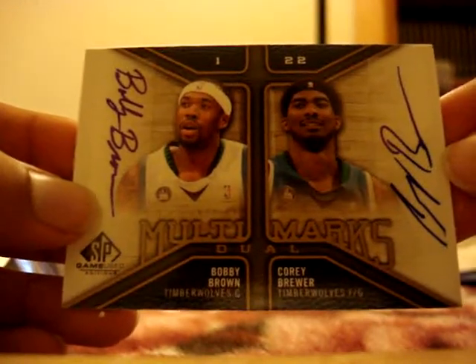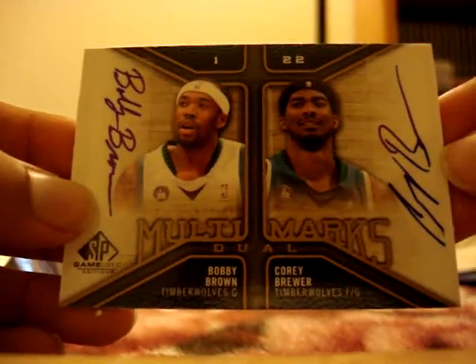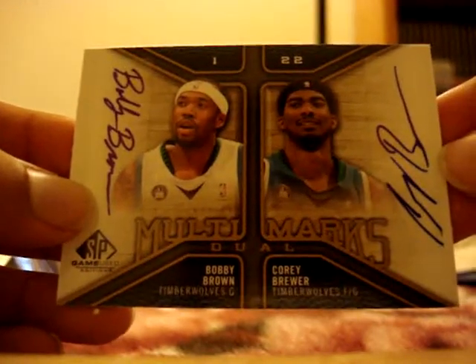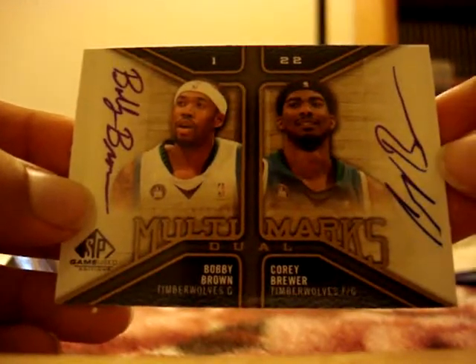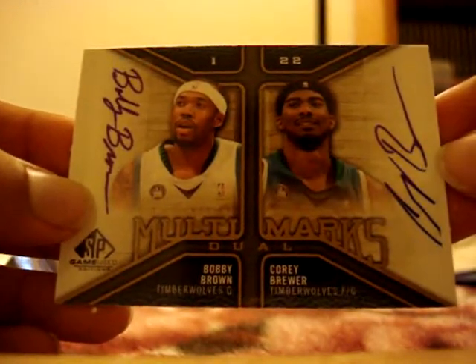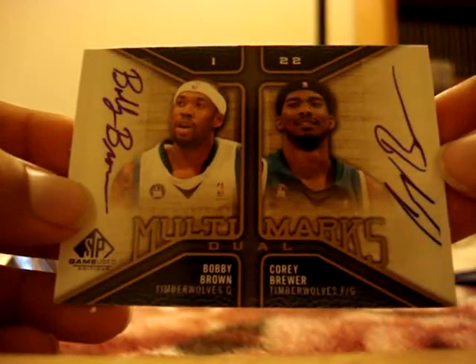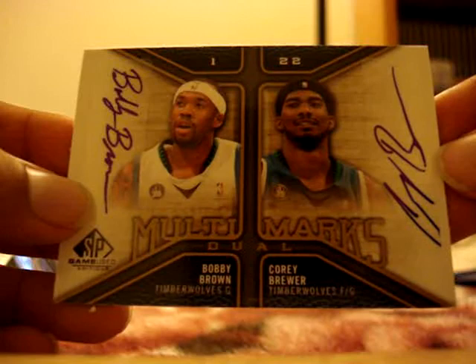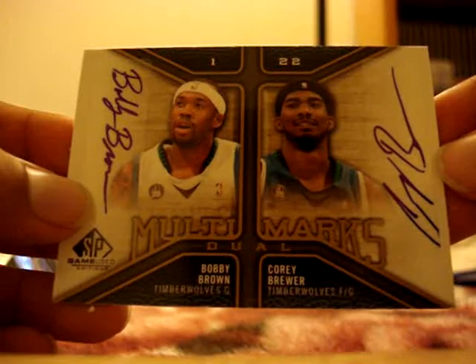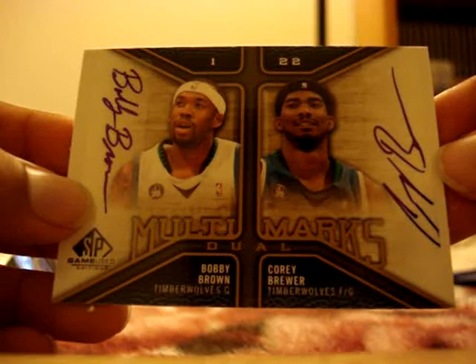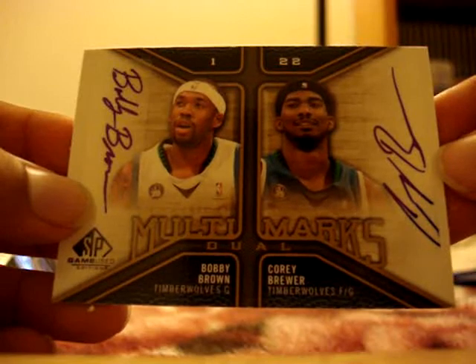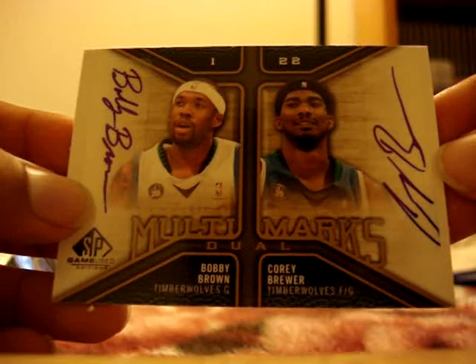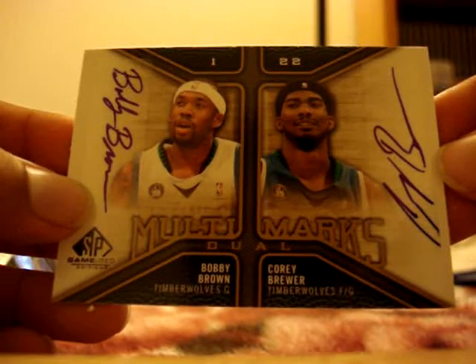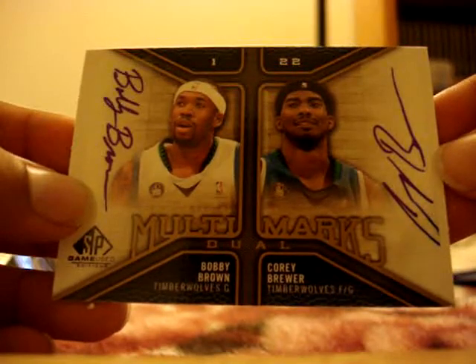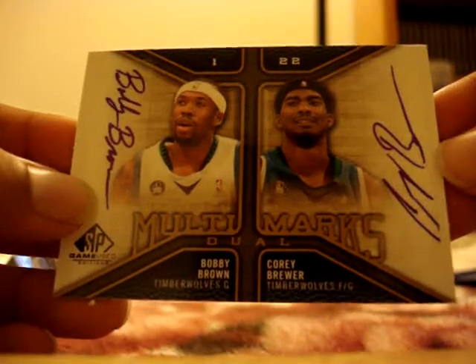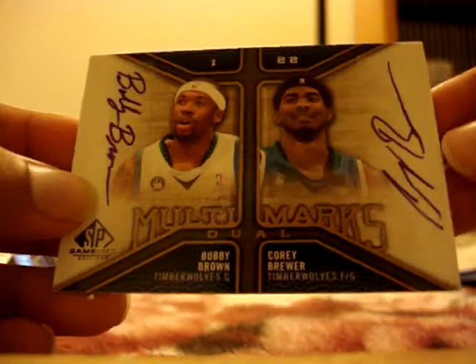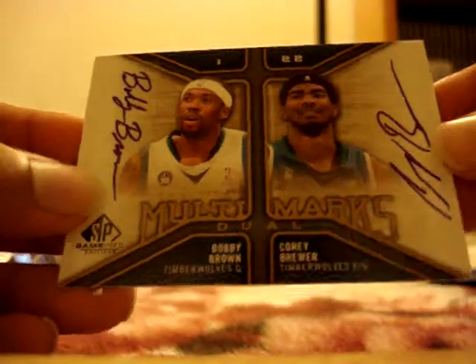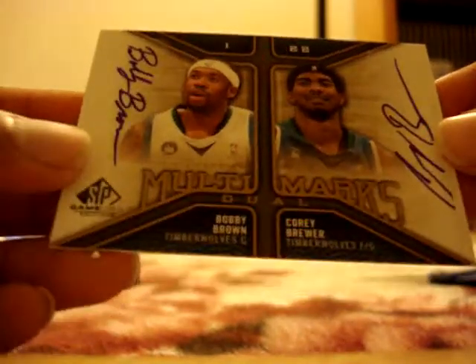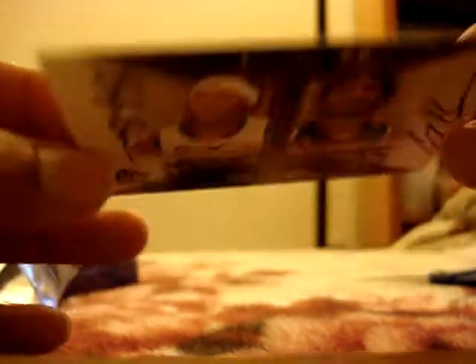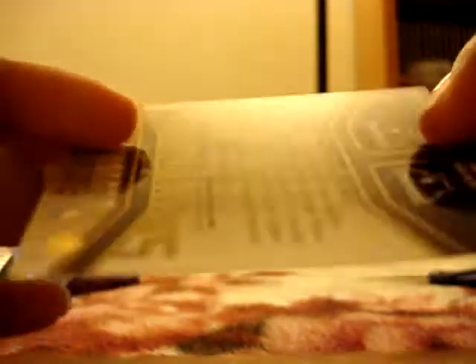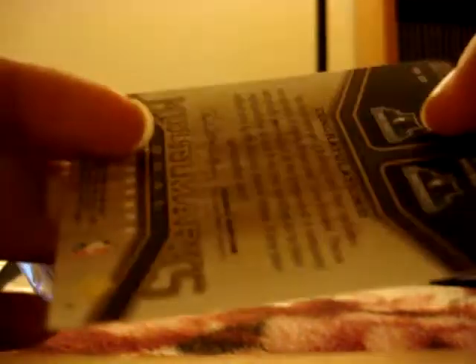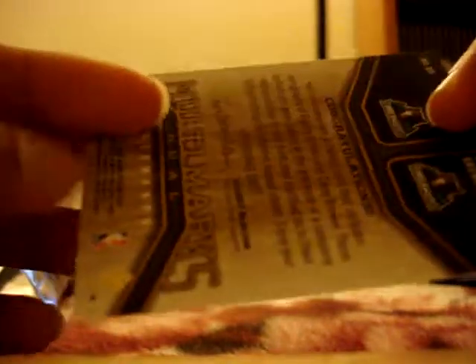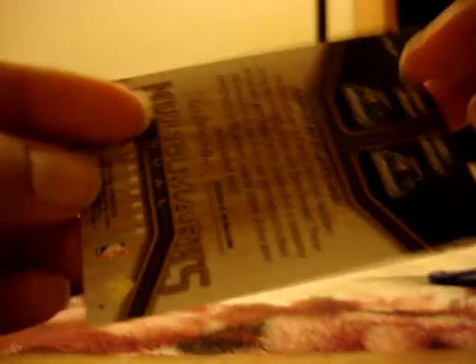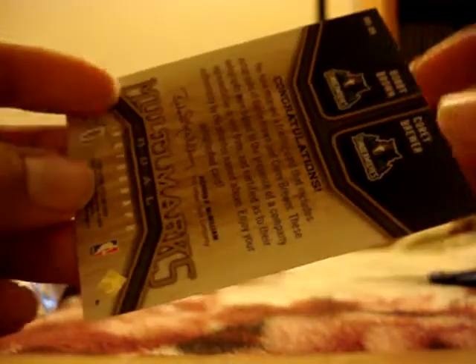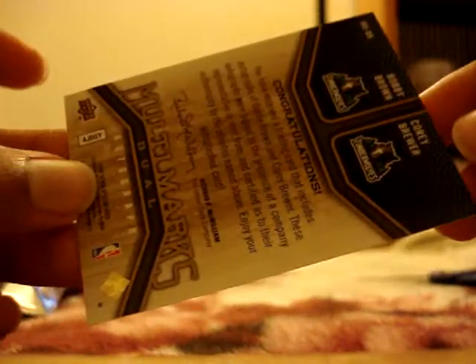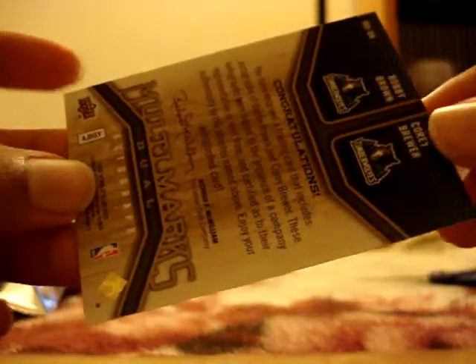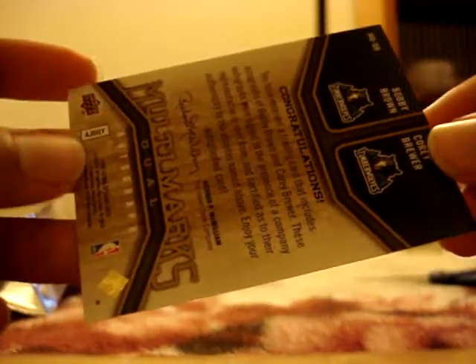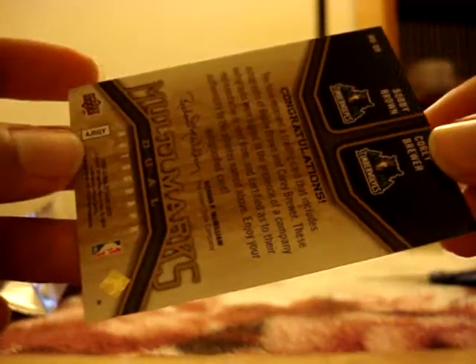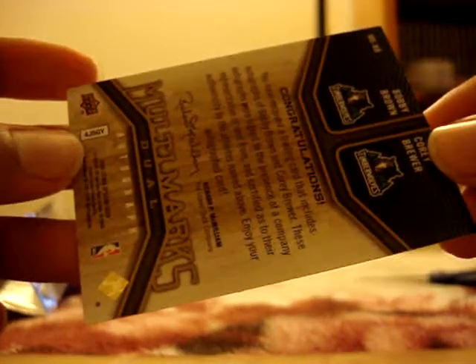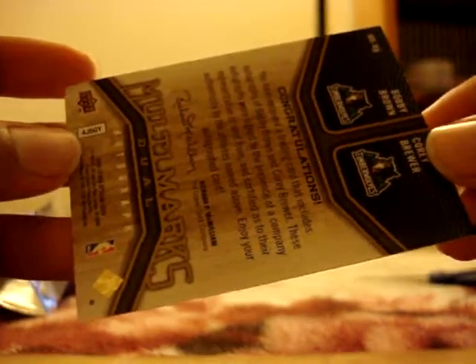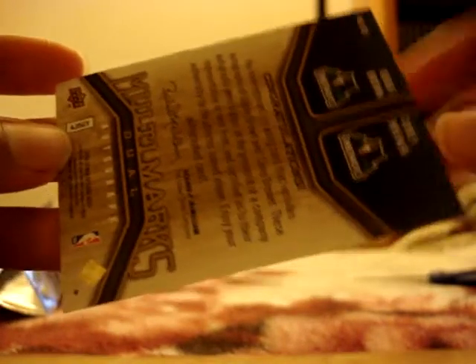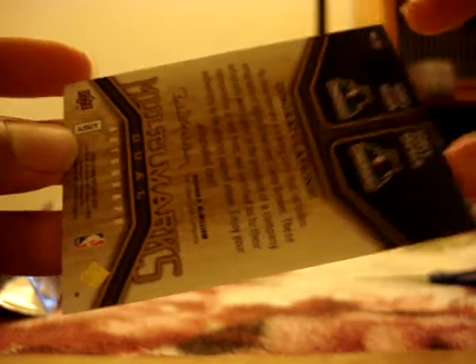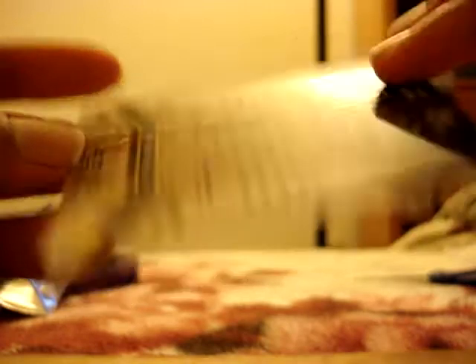And the last card — dual autograph of Bobby Brown and Corey Brewer, not numbered.